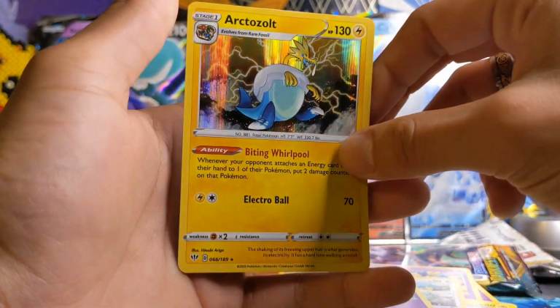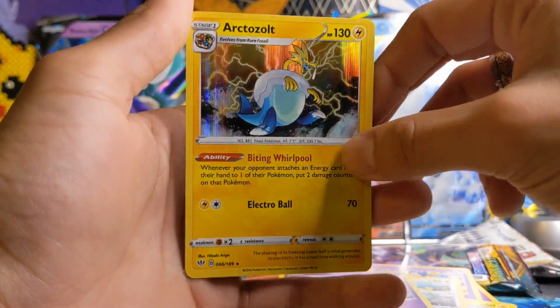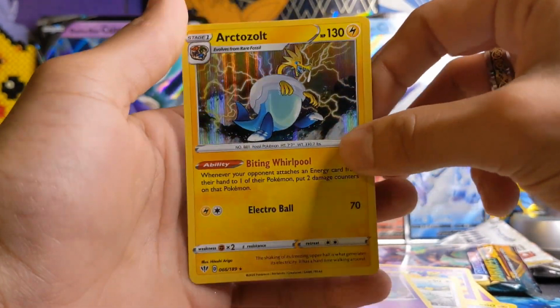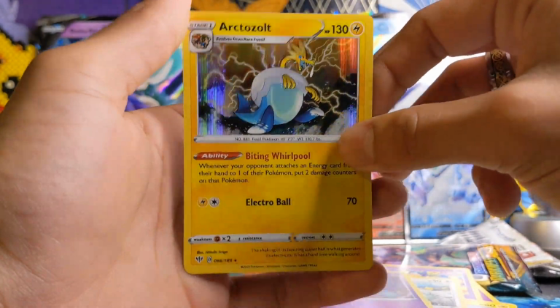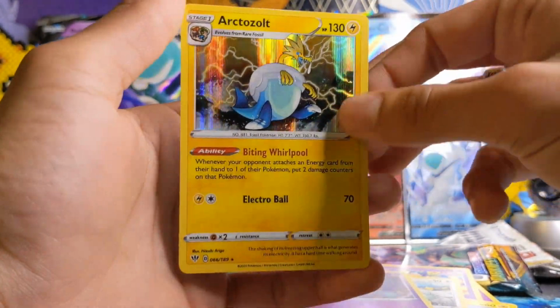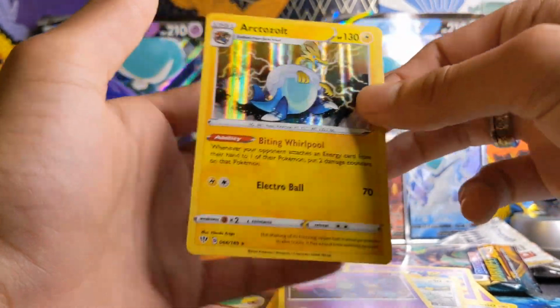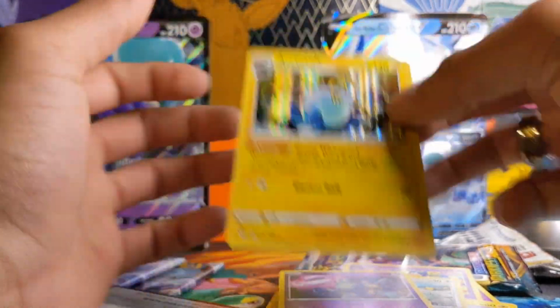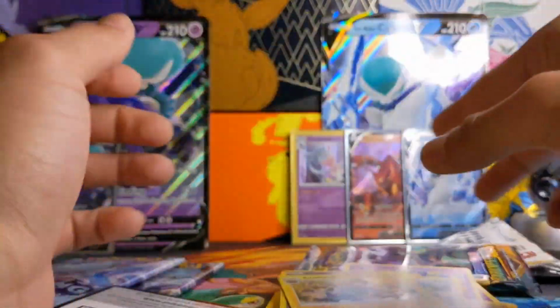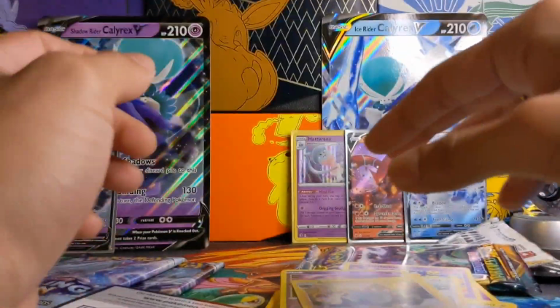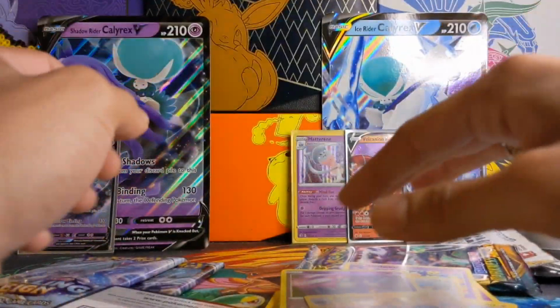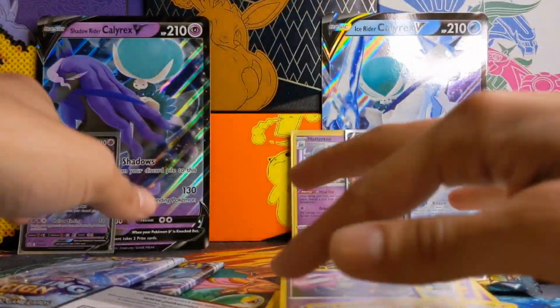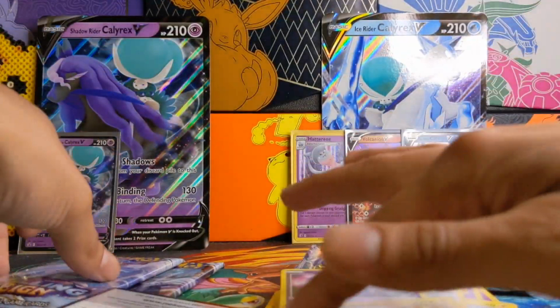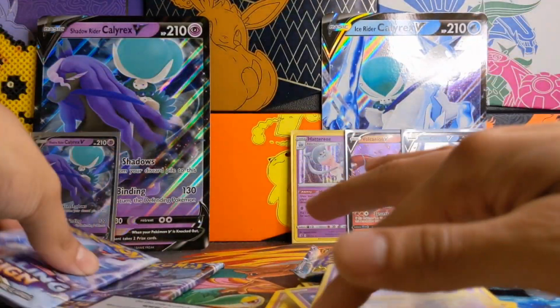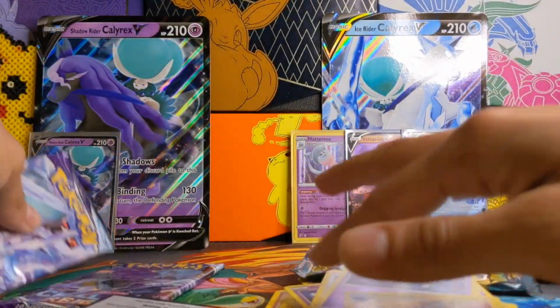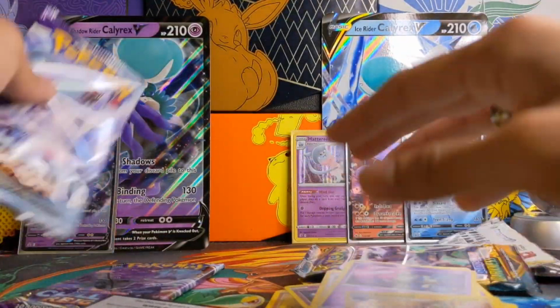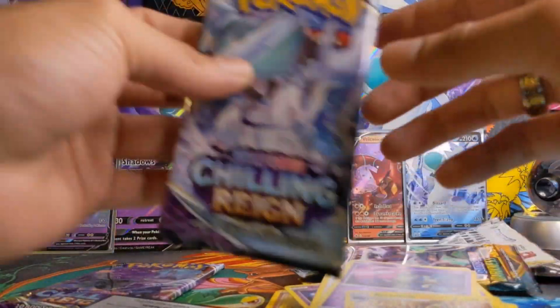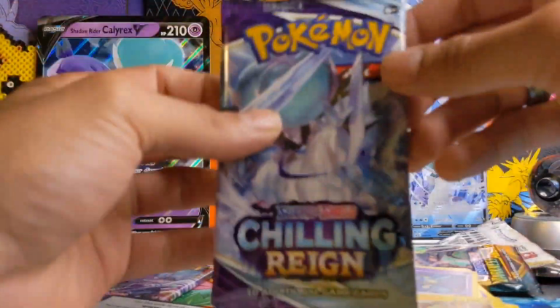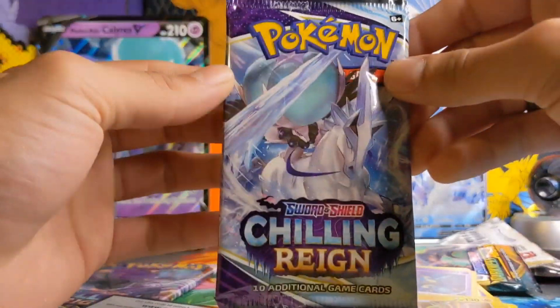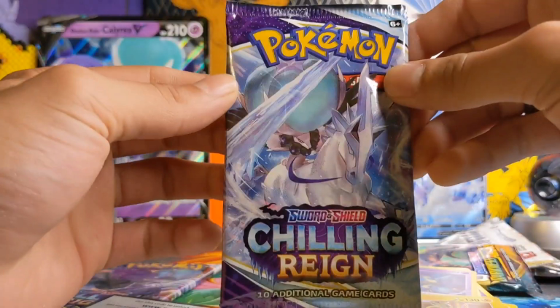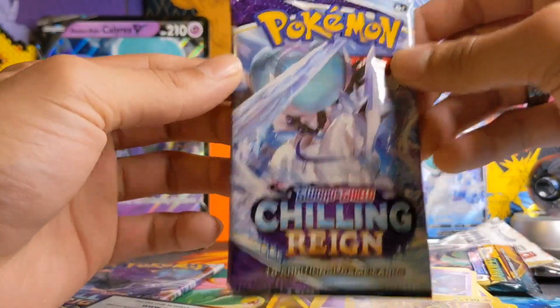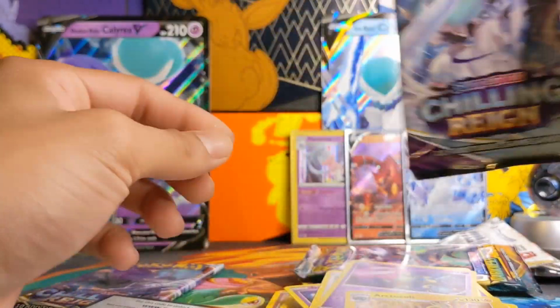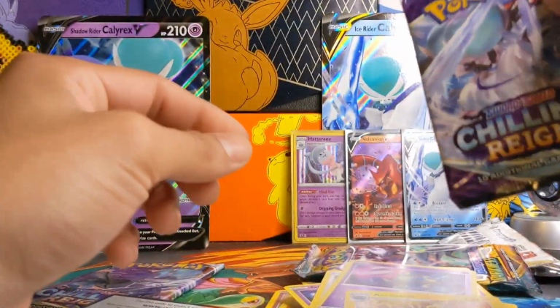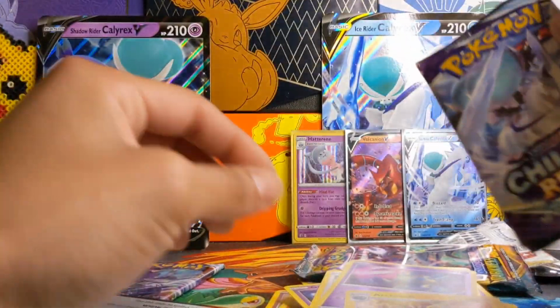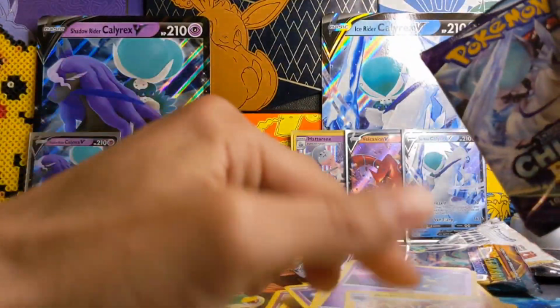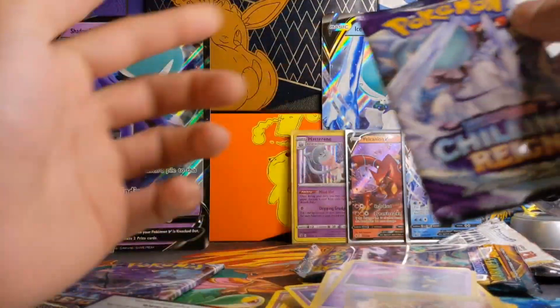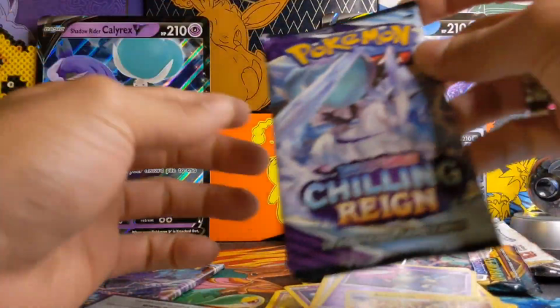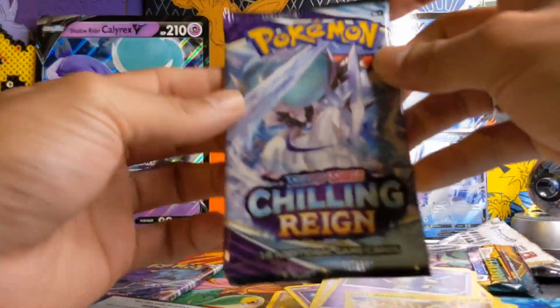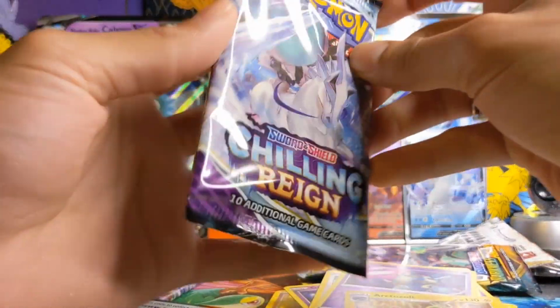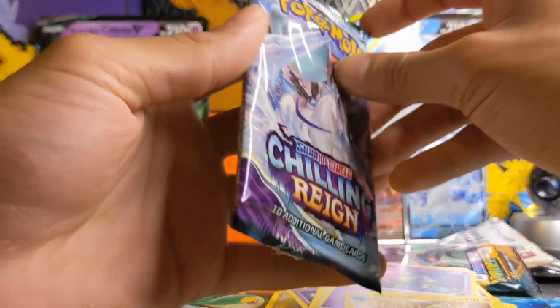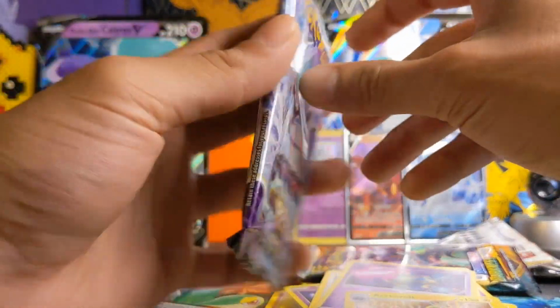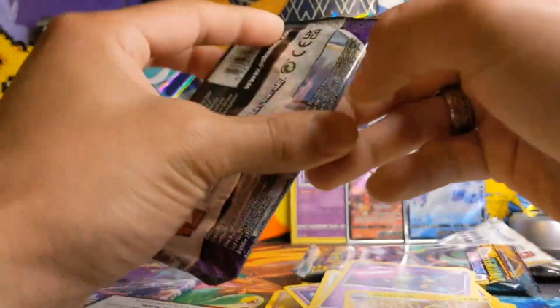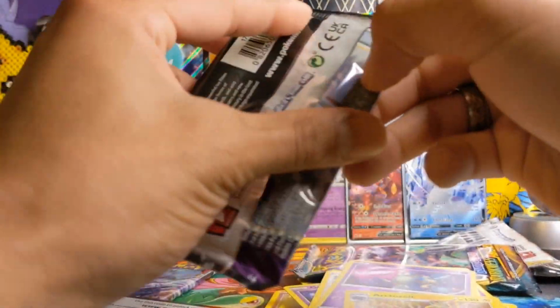Whiskash. I ran into a white code card in a Darkness Ablaze and a Chilling Rain build and battle box. We have Arctozolt Holographic which is okay.